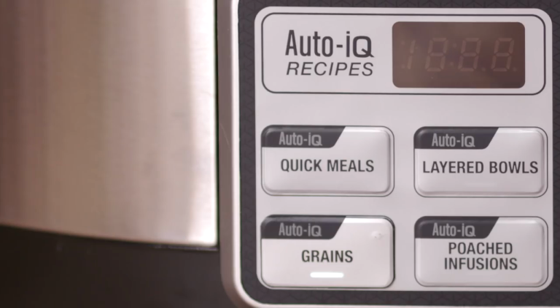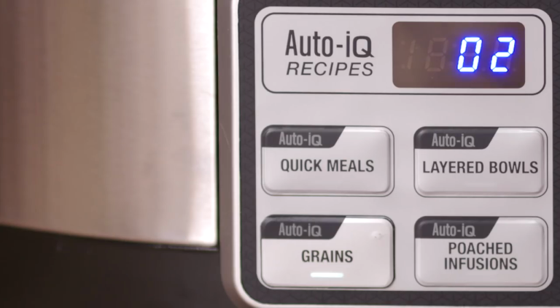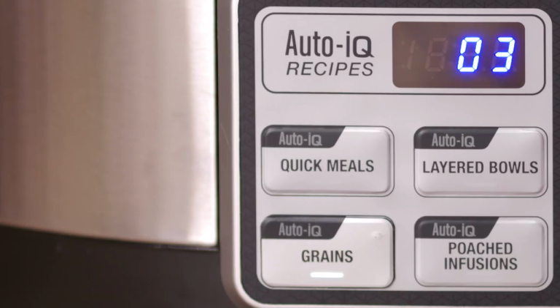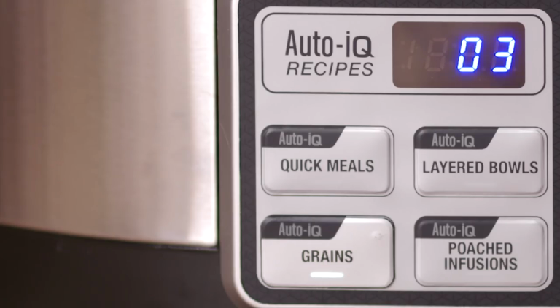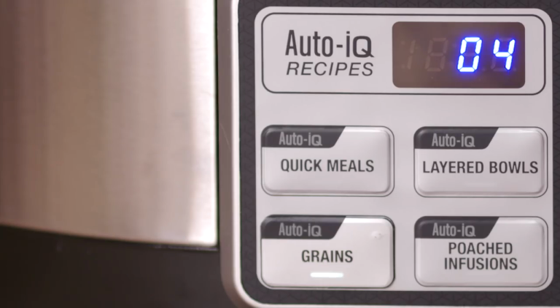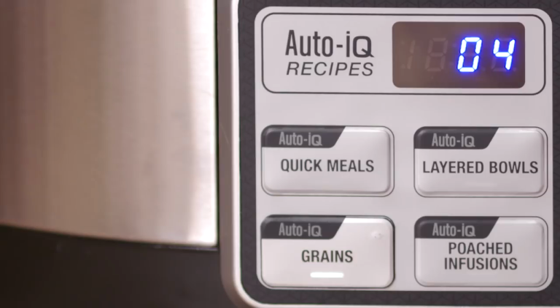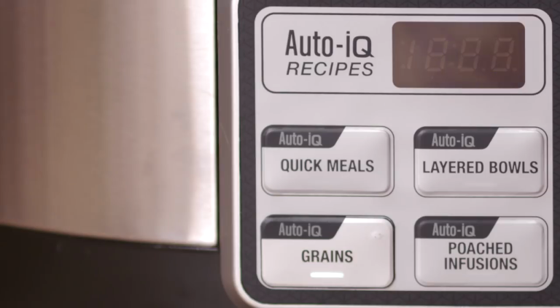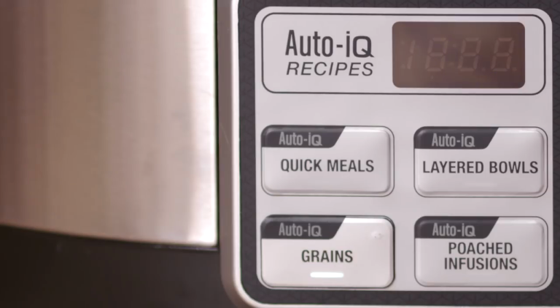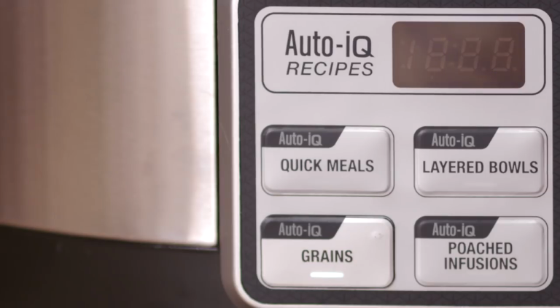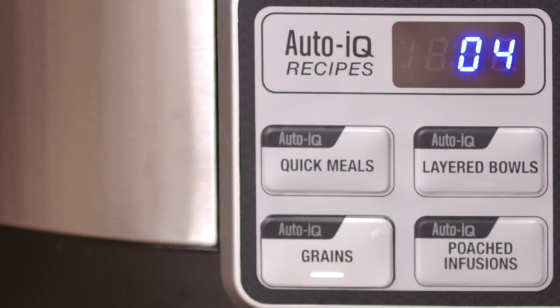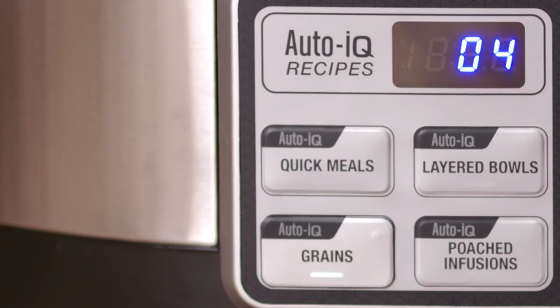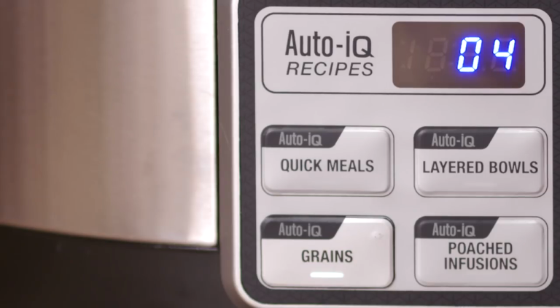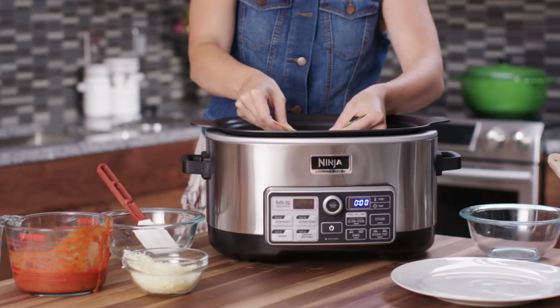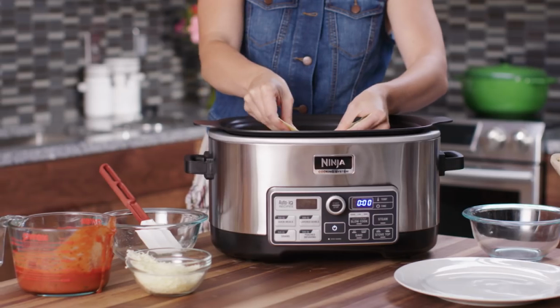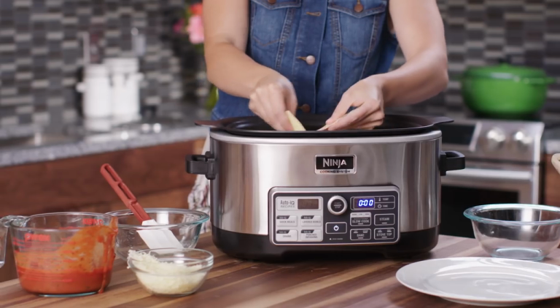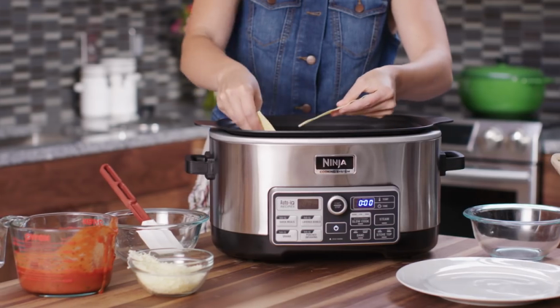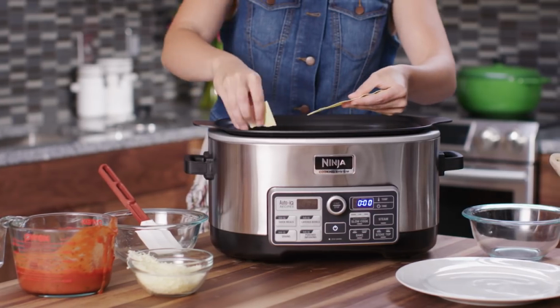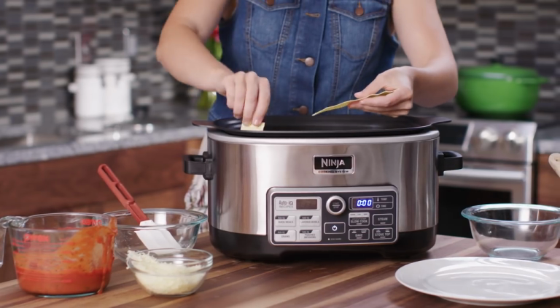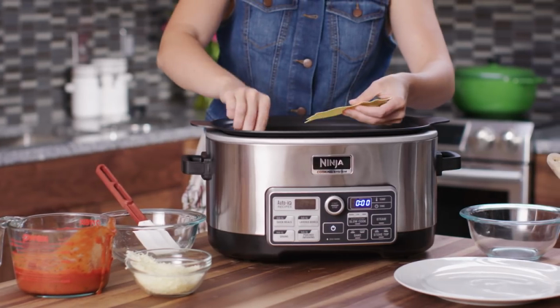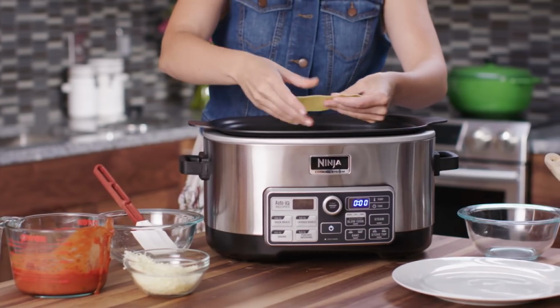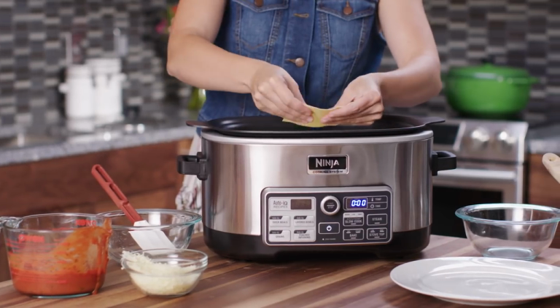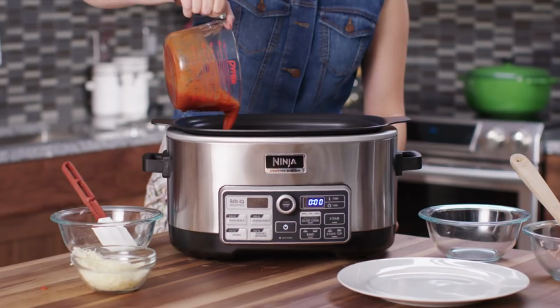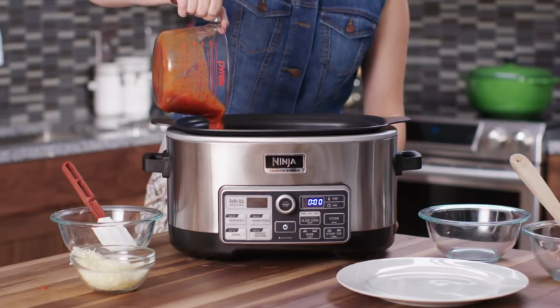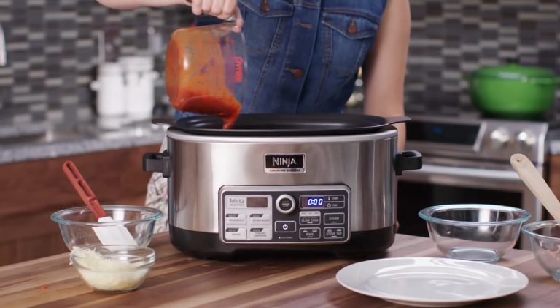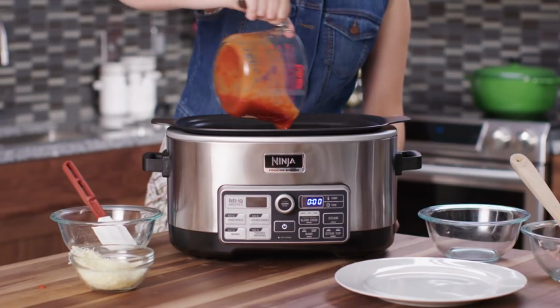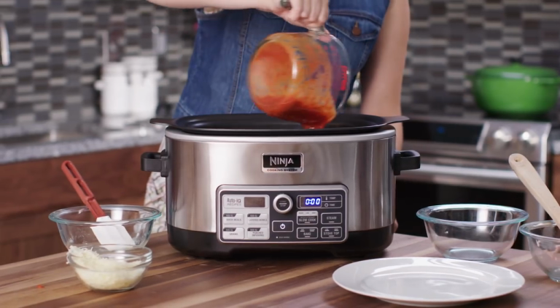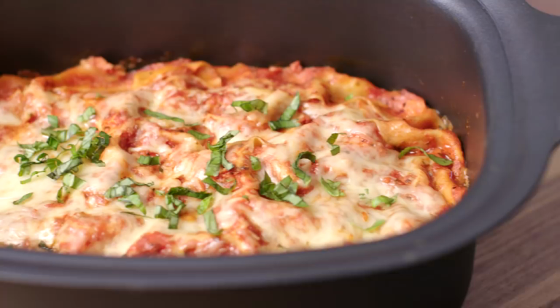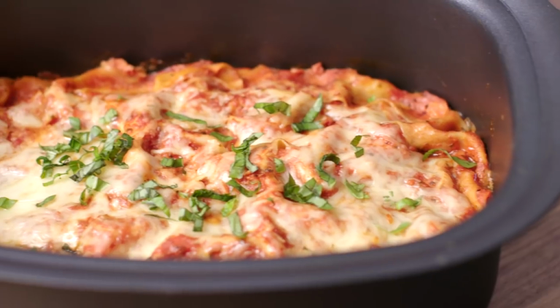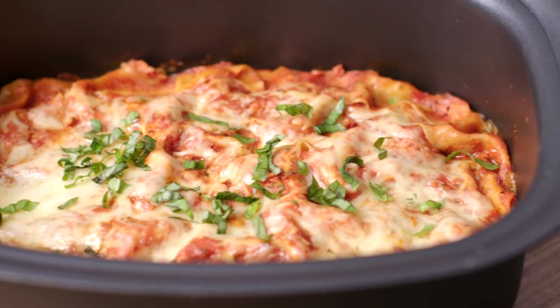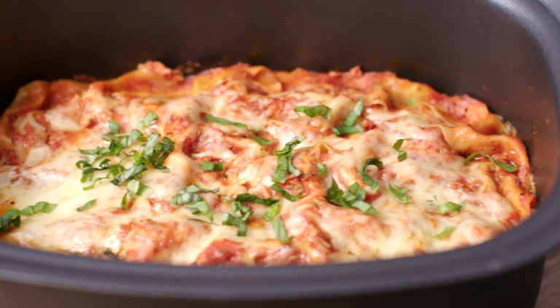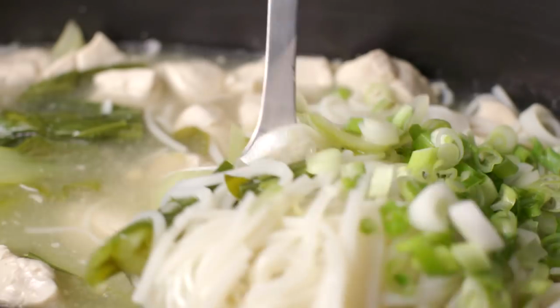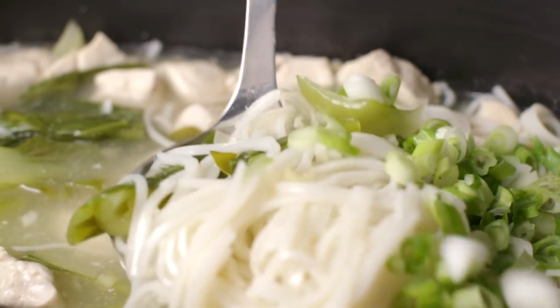Select a recipe using the IQ dial, add your ingredients, and hit start. Simple as that and dinner is done.